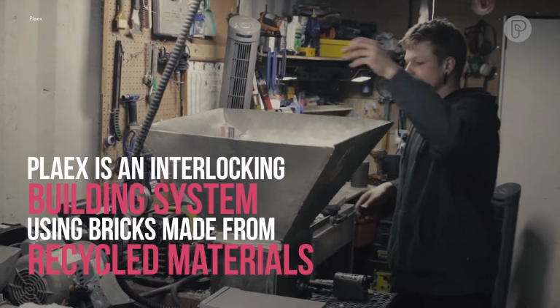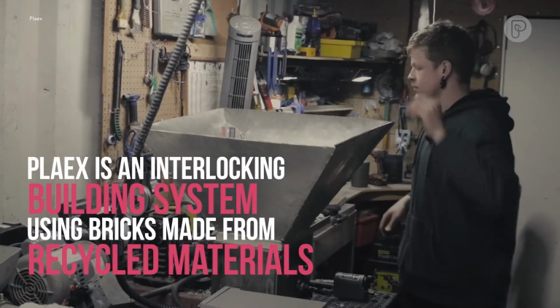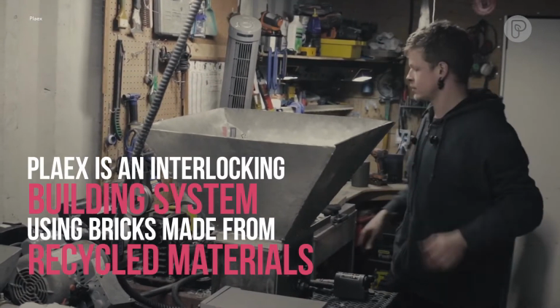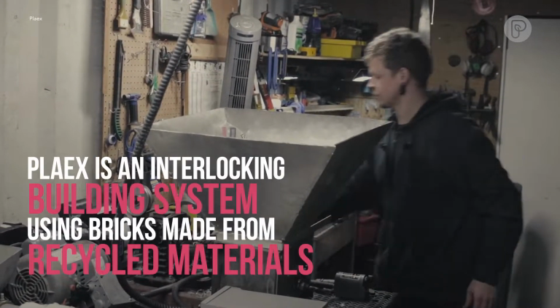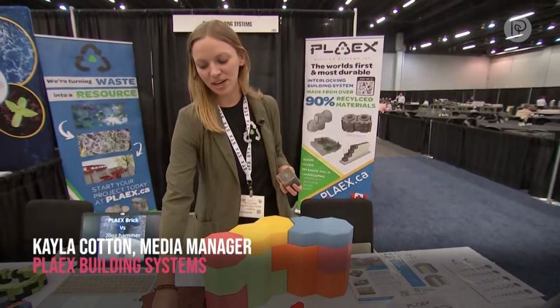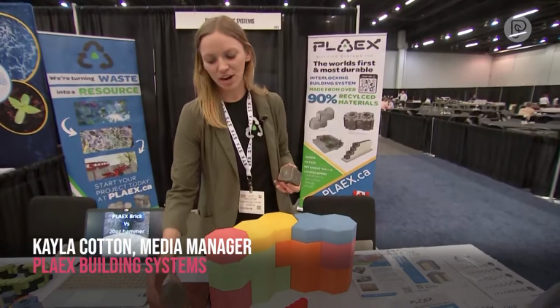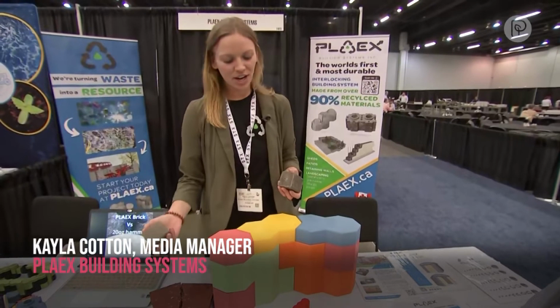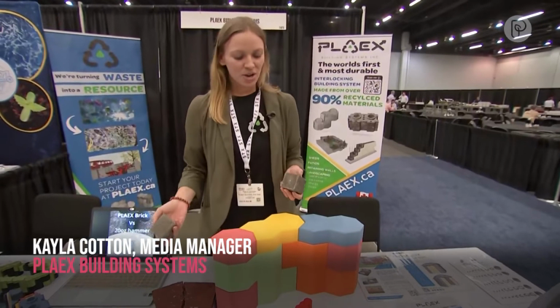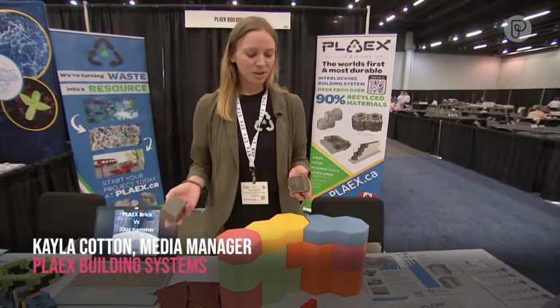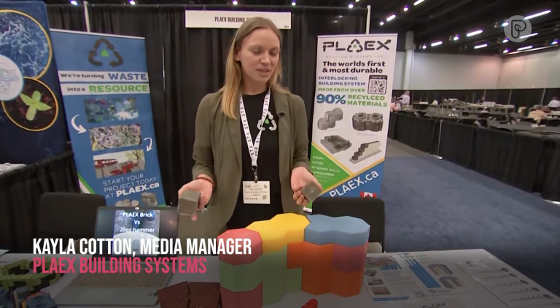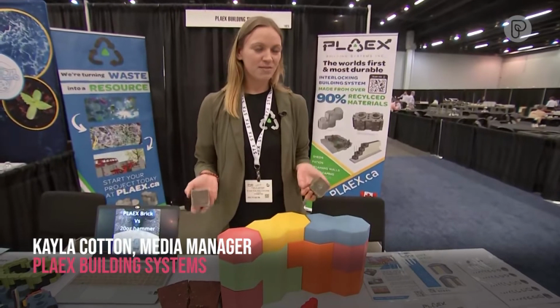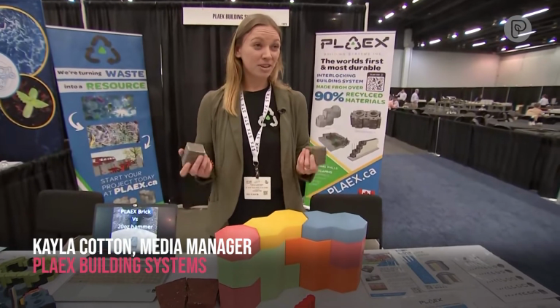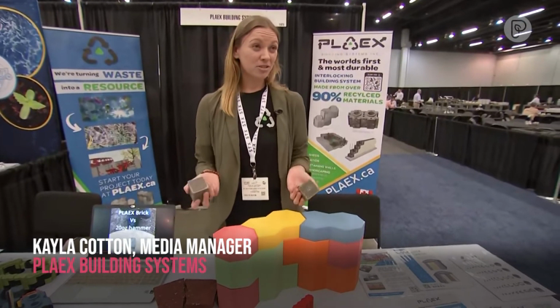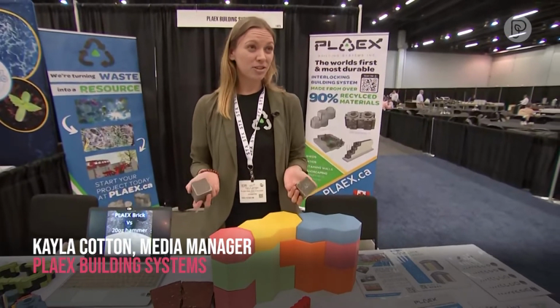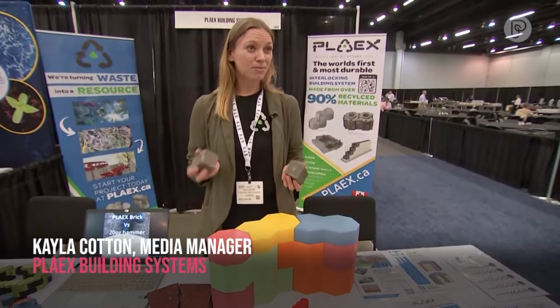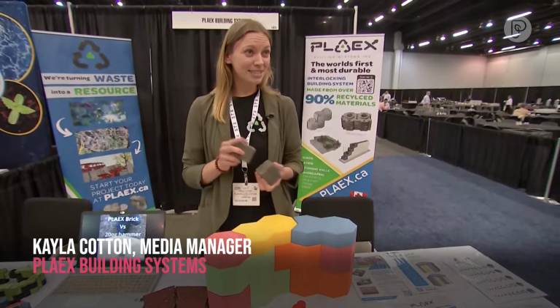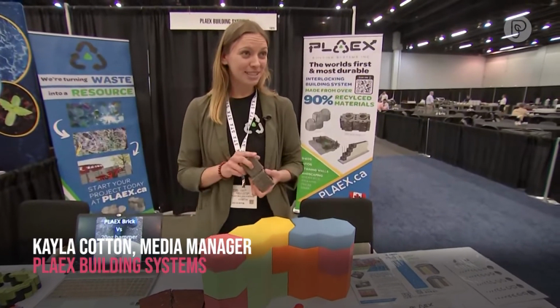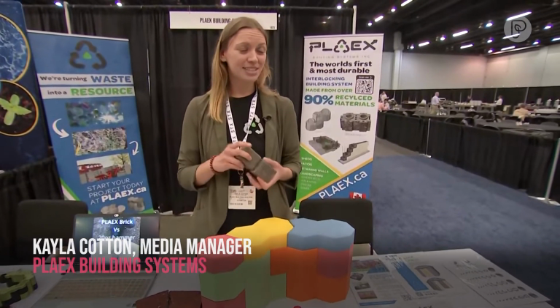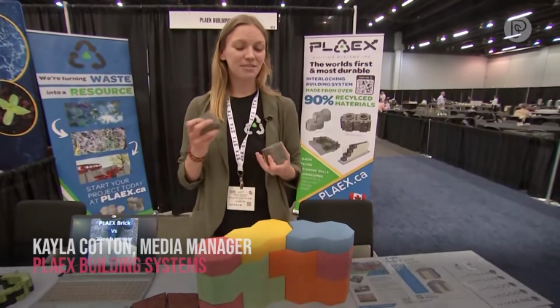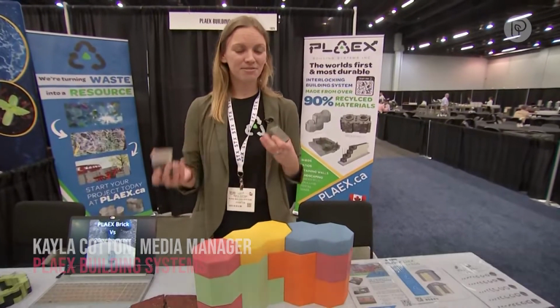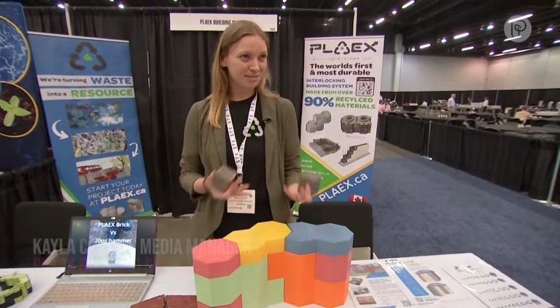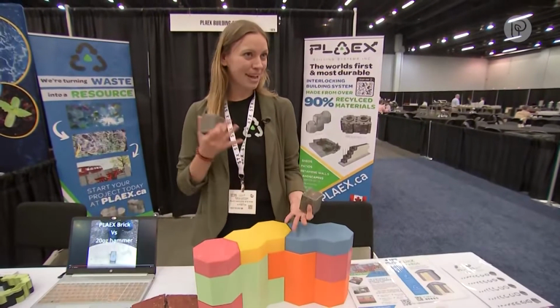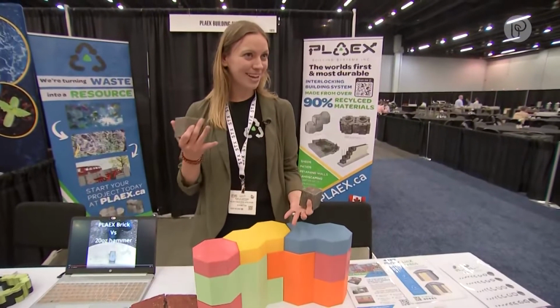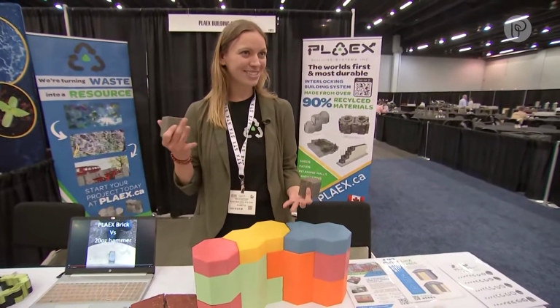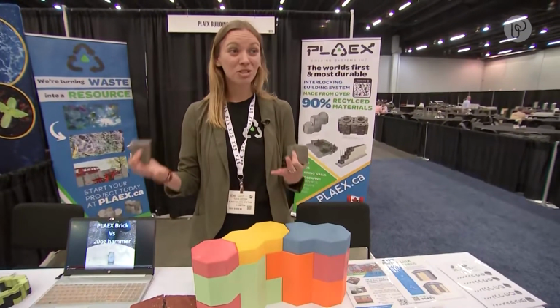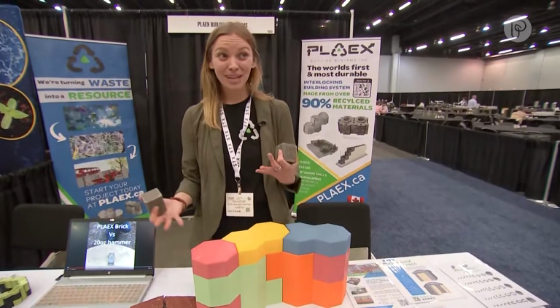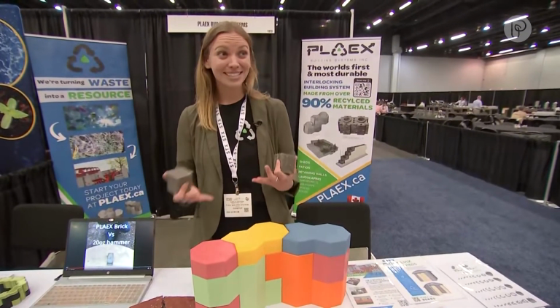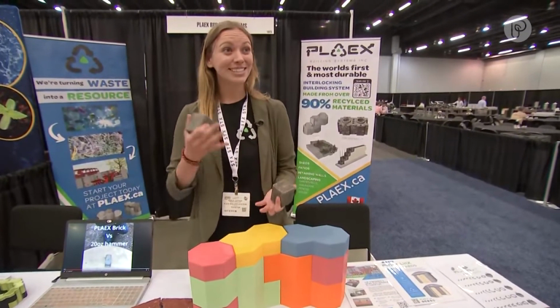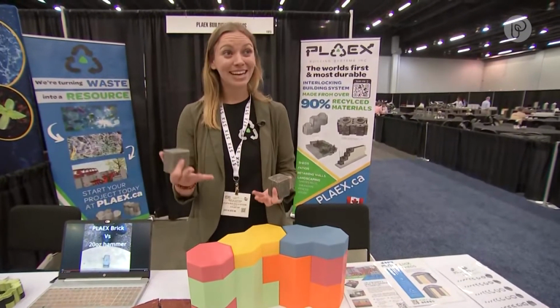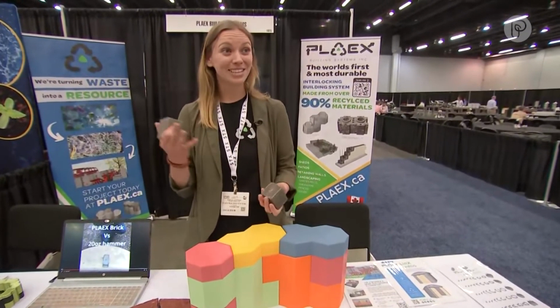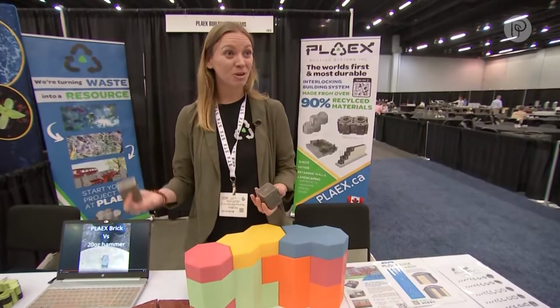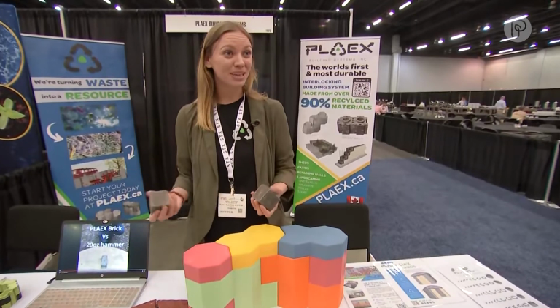Right now we are working with a lot of agricultural plastics: feed bags, ocean plastics, netting, roping.